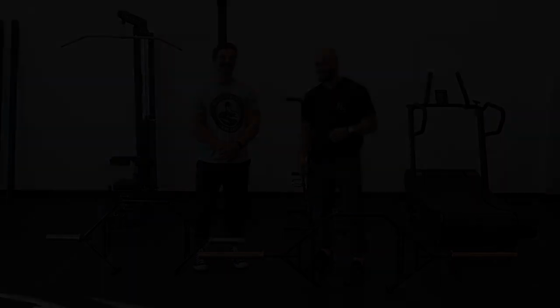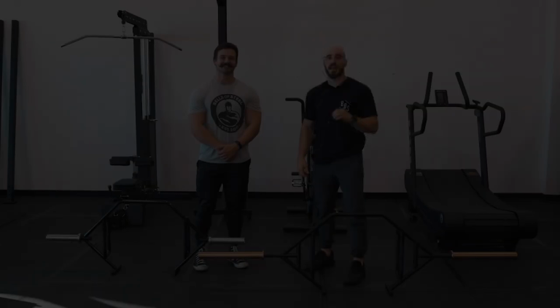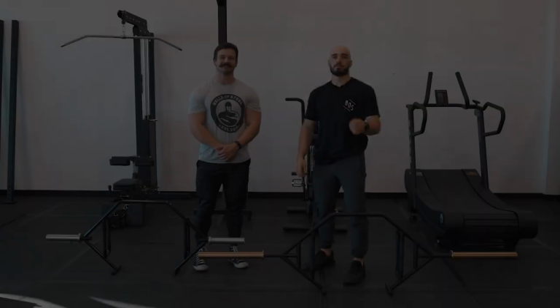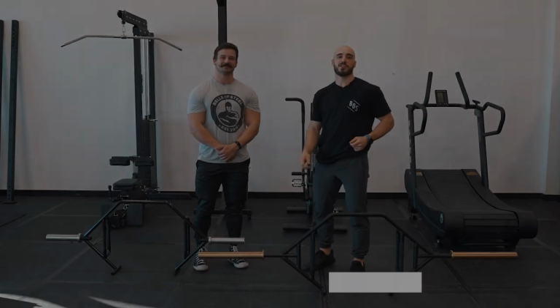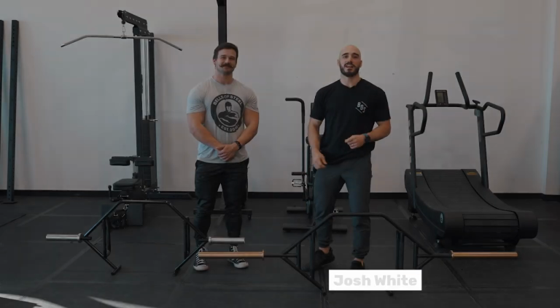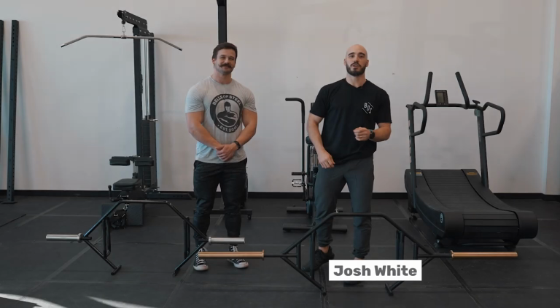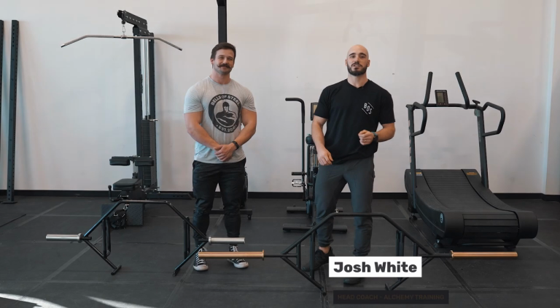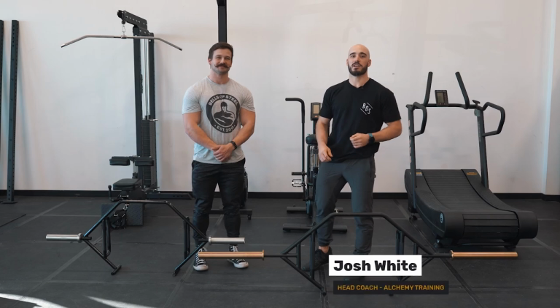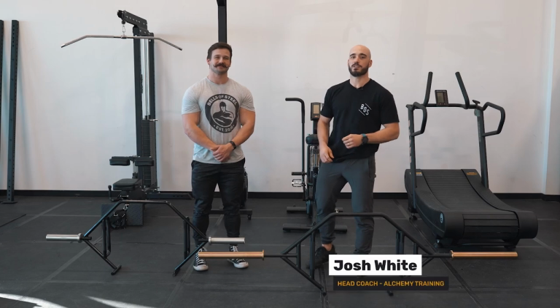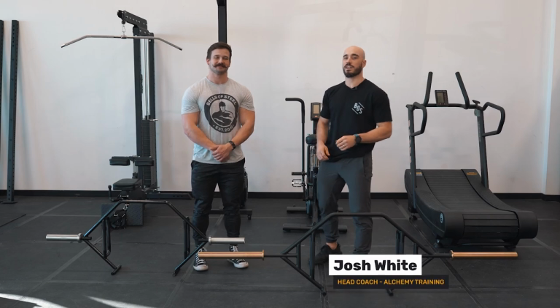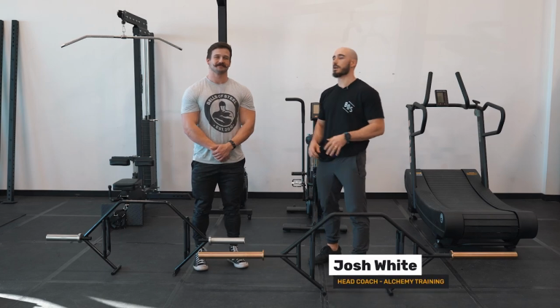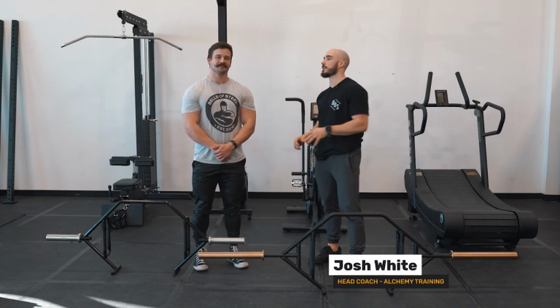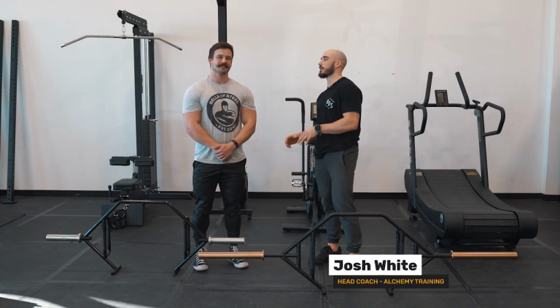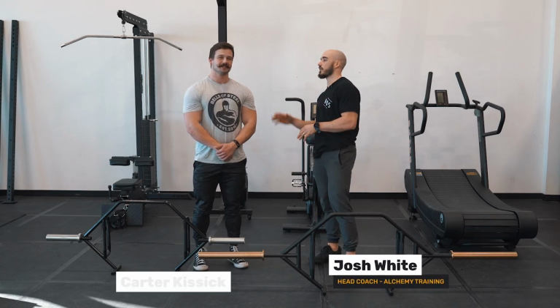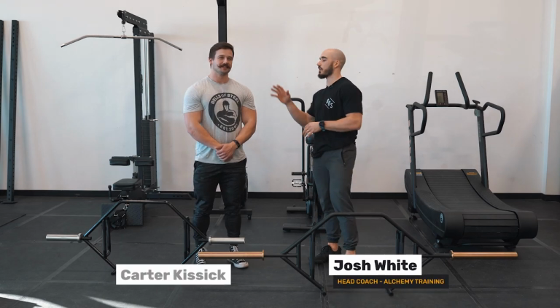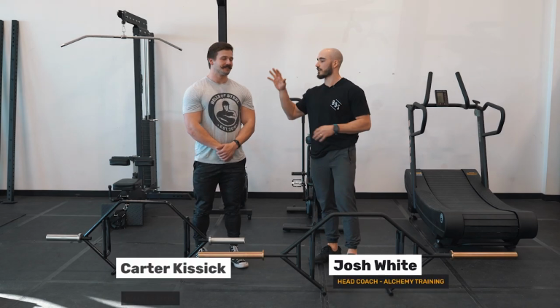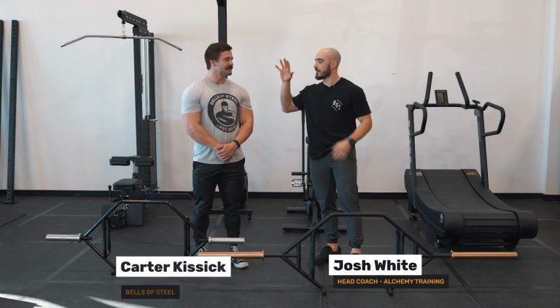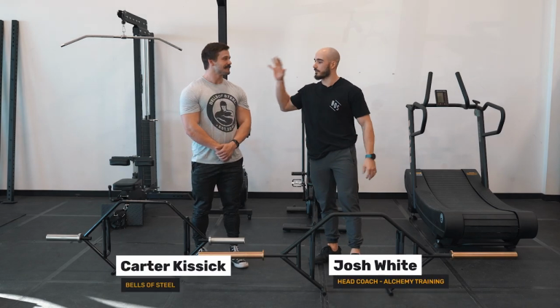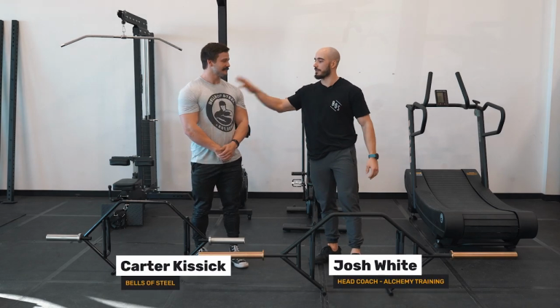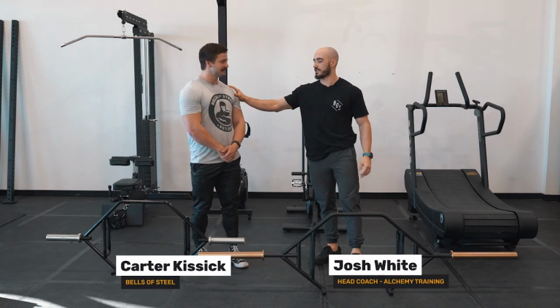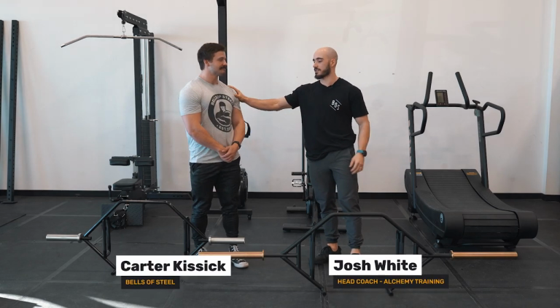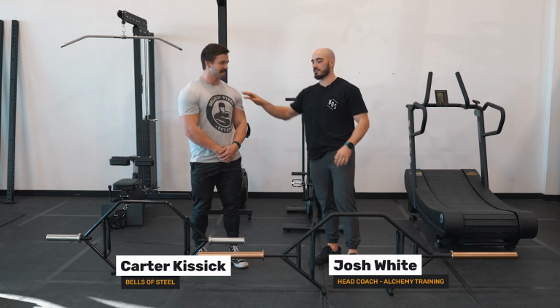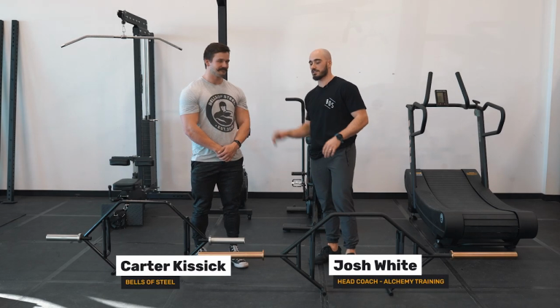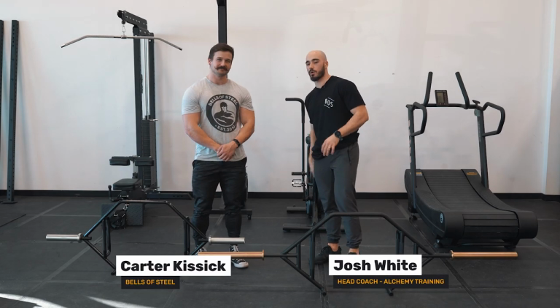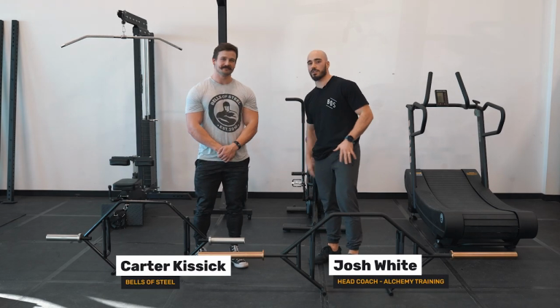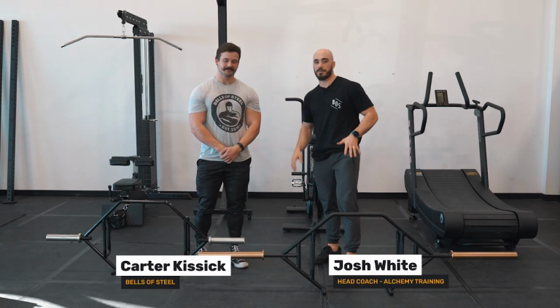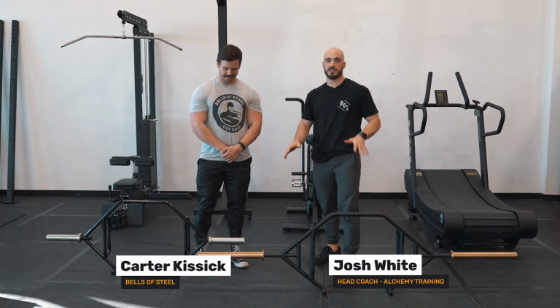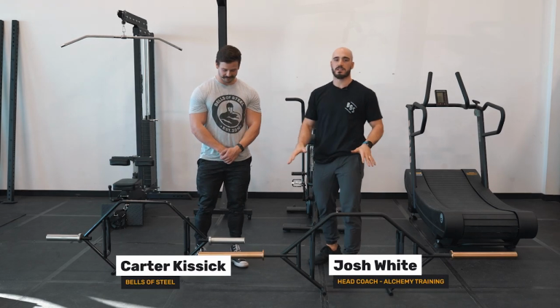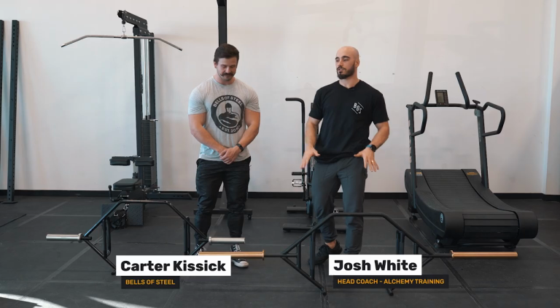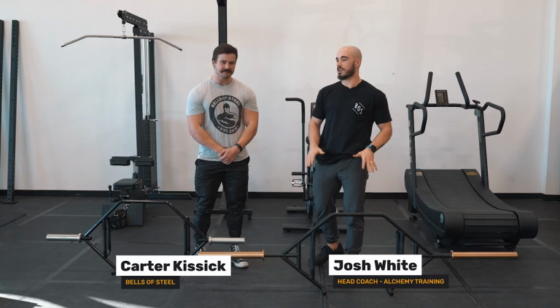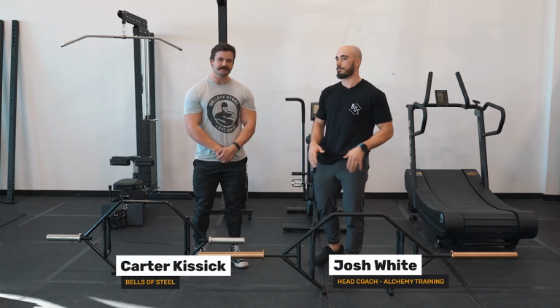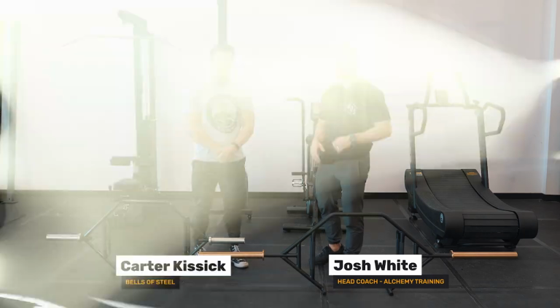Hey, I'm Josh, the head coach at Alchemy Training. I'm here with Carter from Bells of Steel to go over the Bells of Steel Trap Bar.